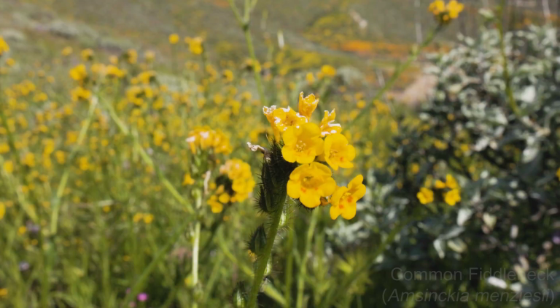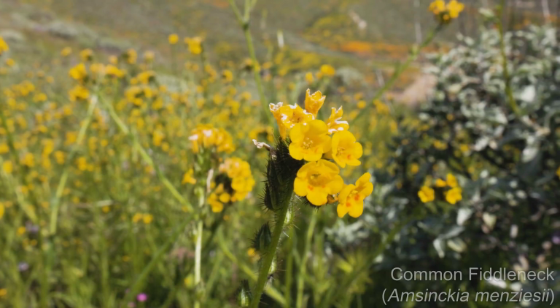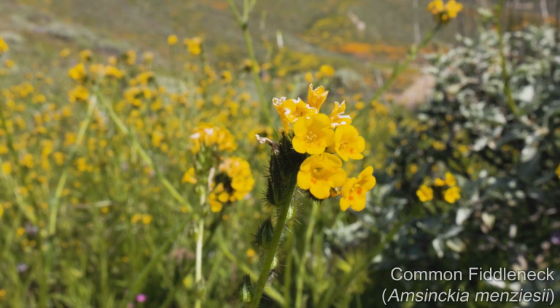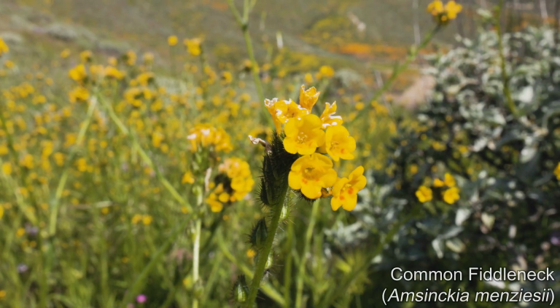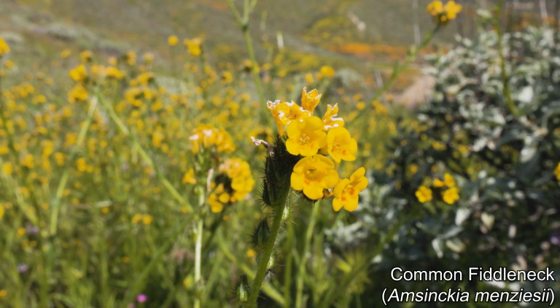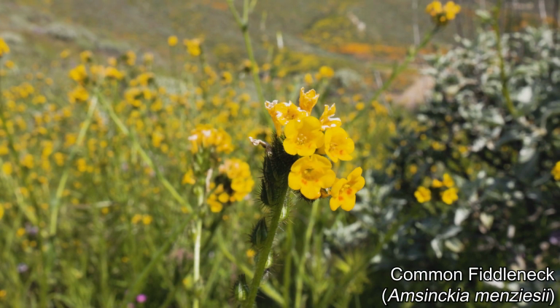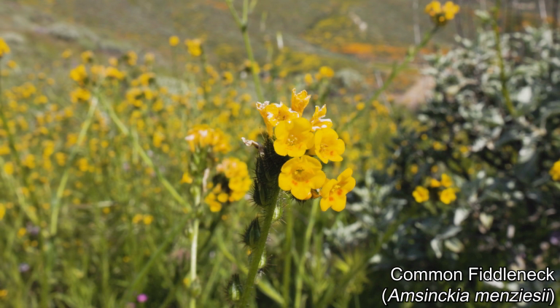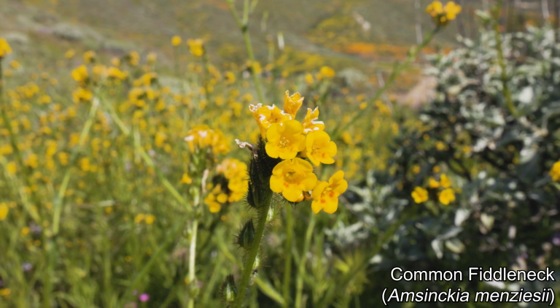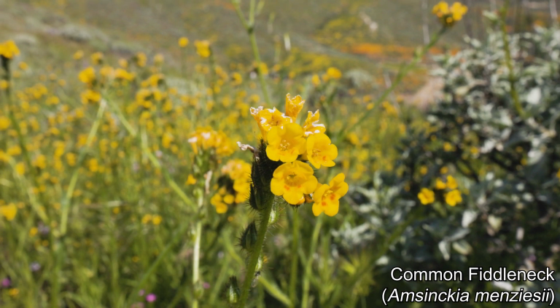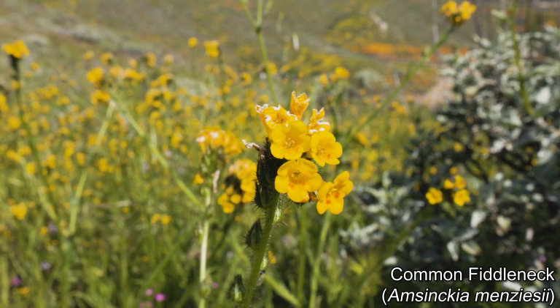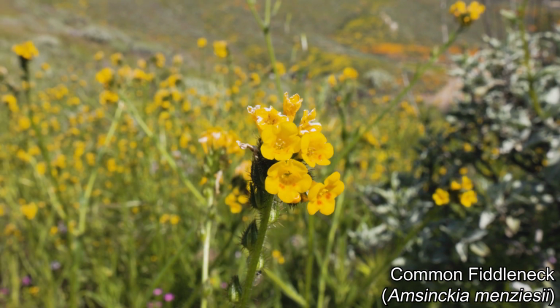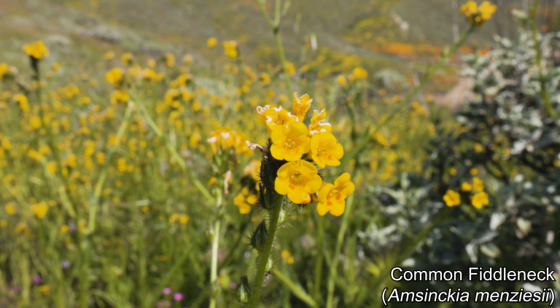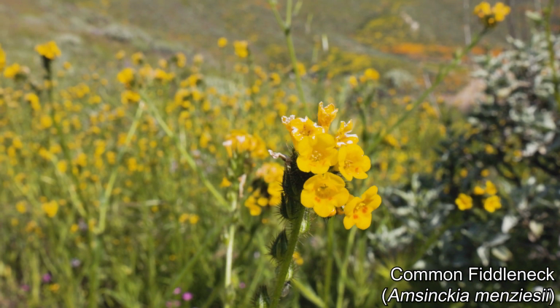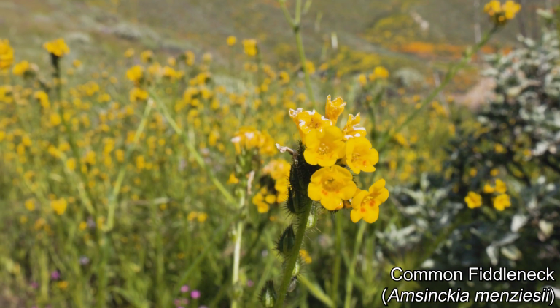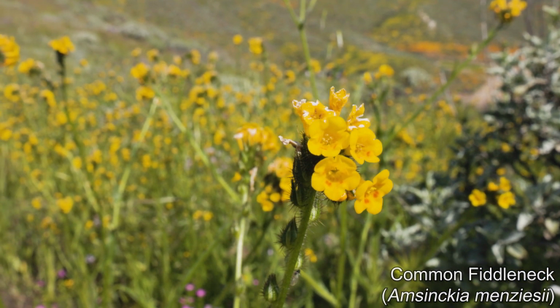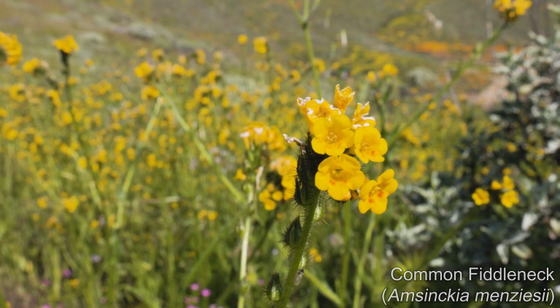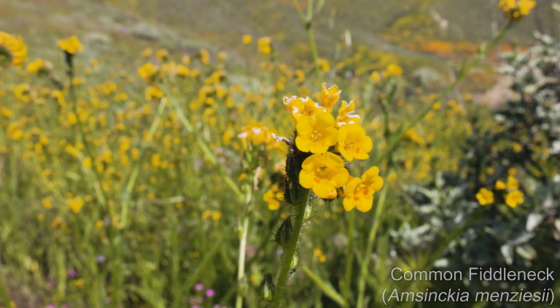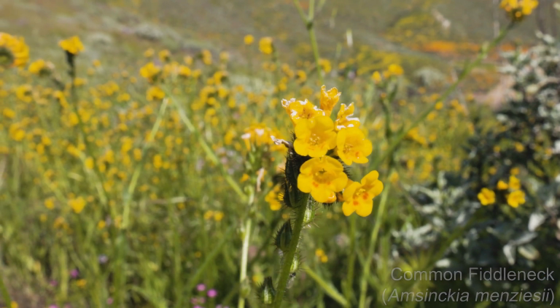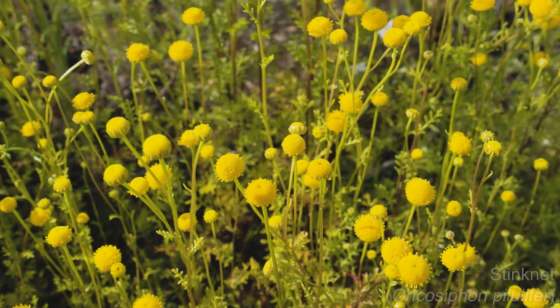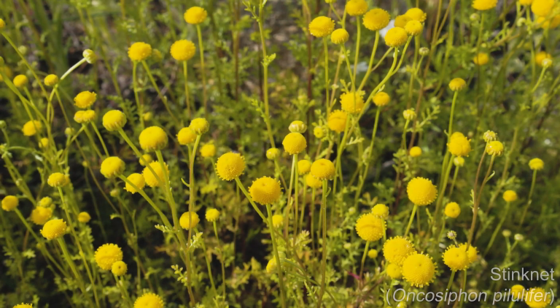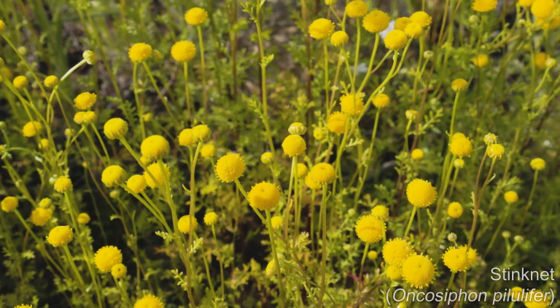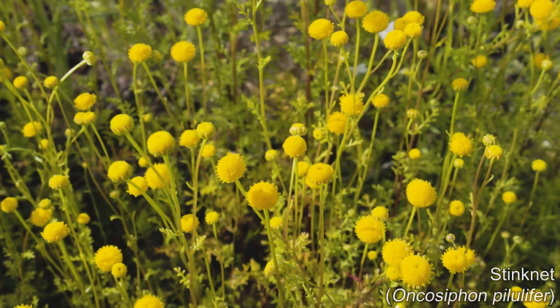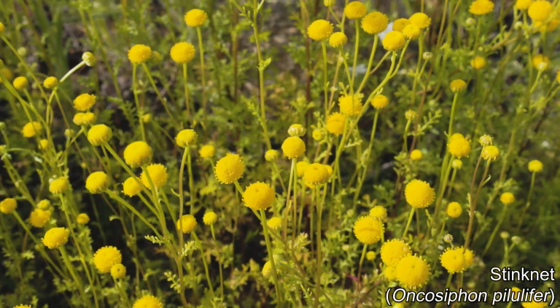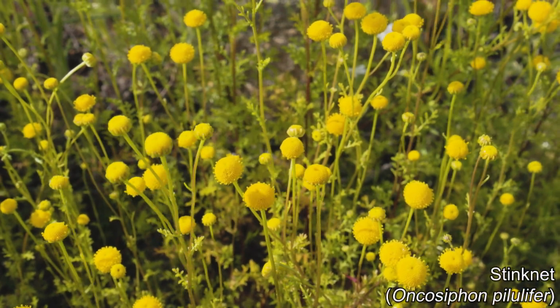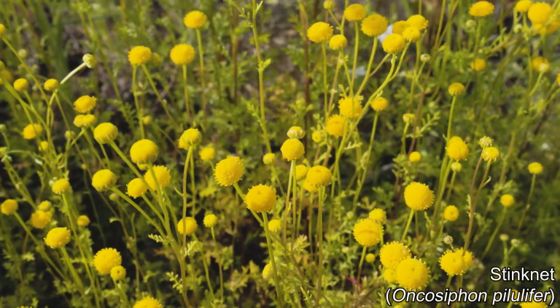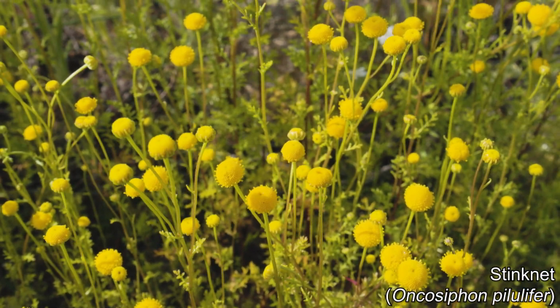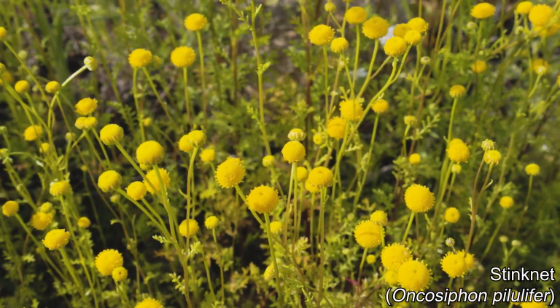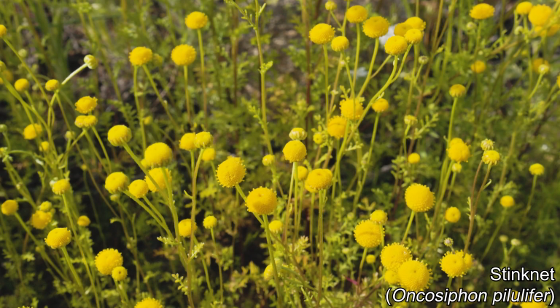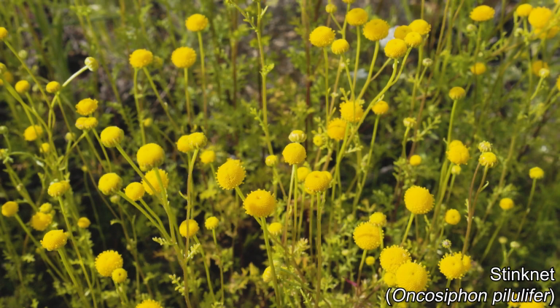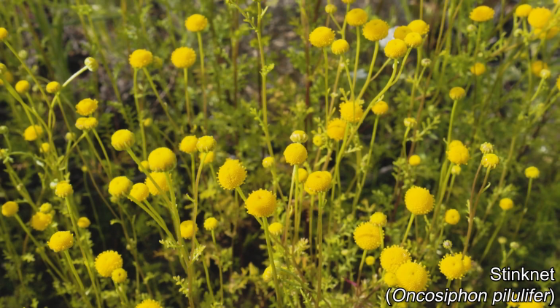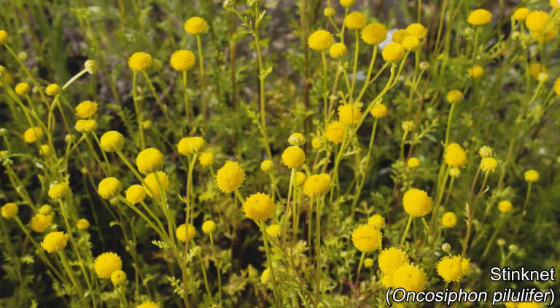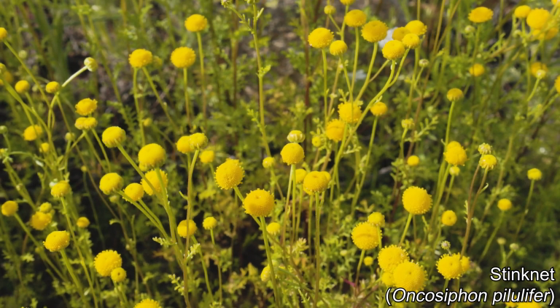Also present are fiddlenecks with their curved stalks, and yes, stinknet — a non-native known for its fragrance.